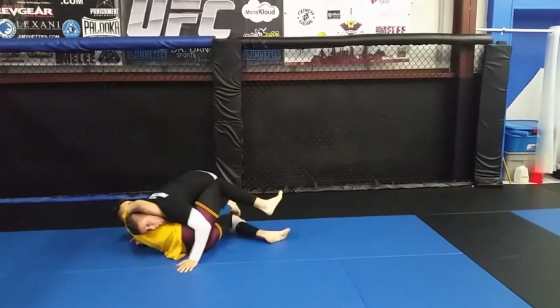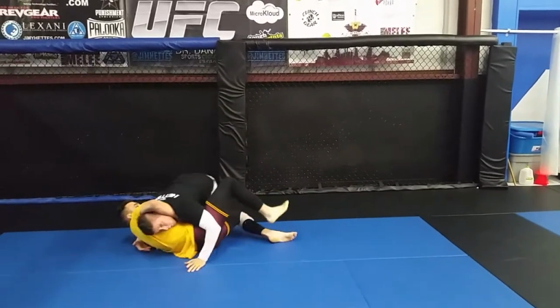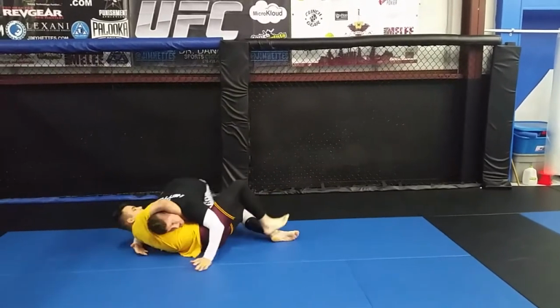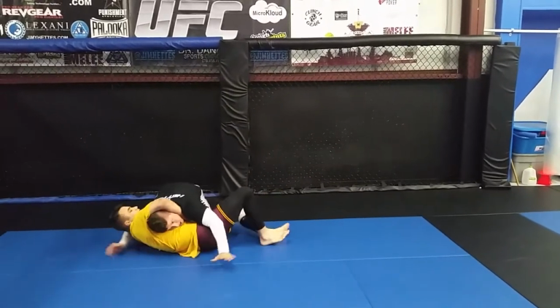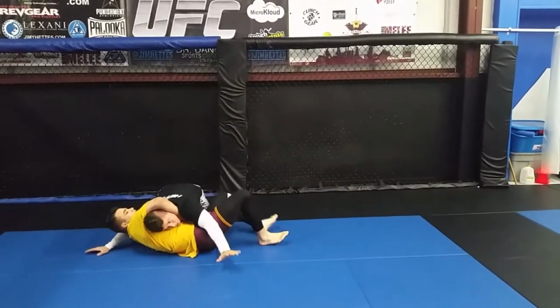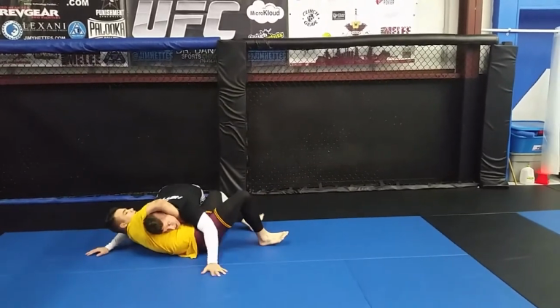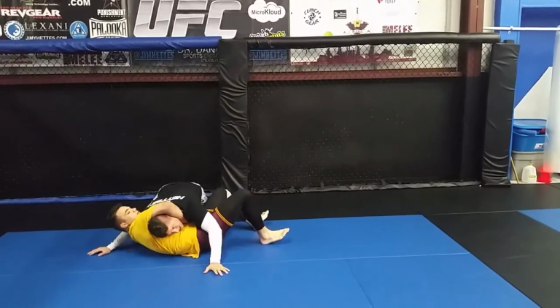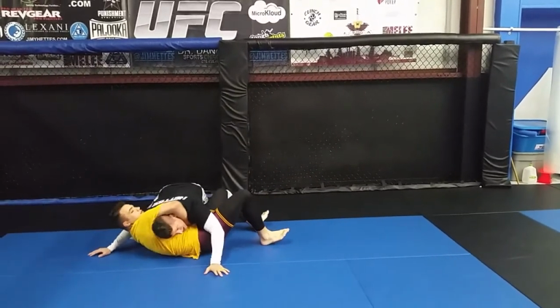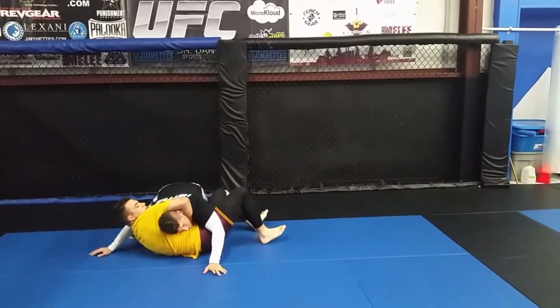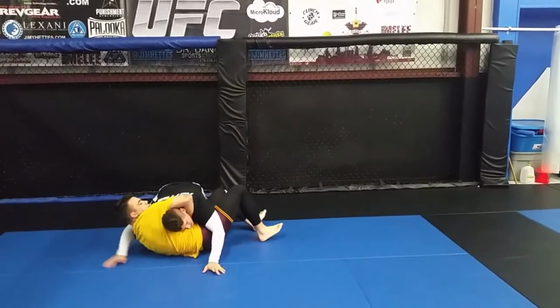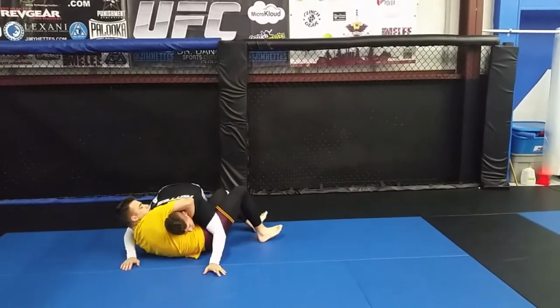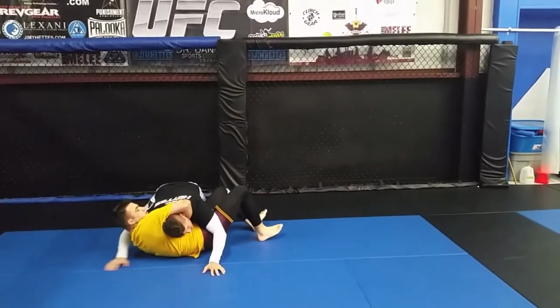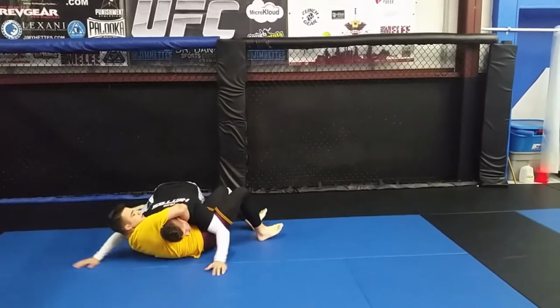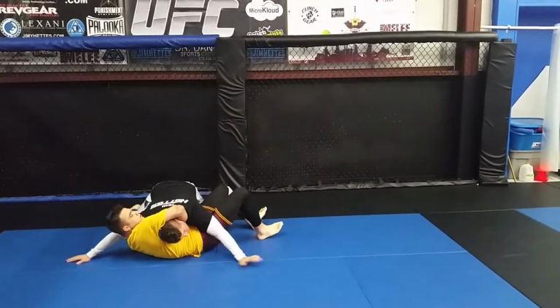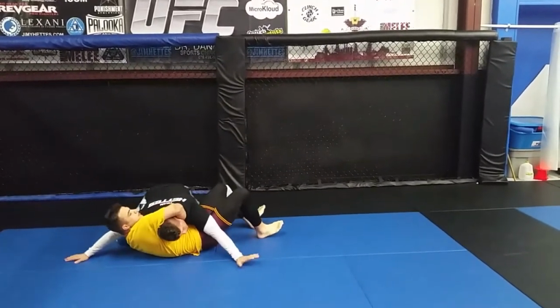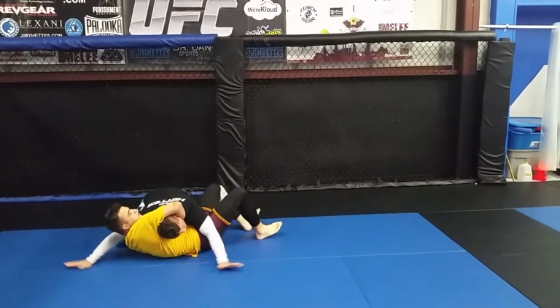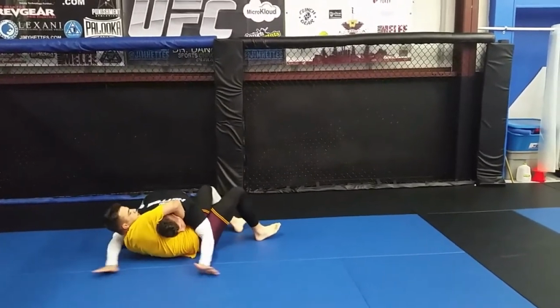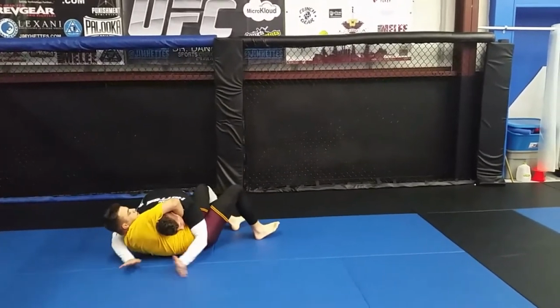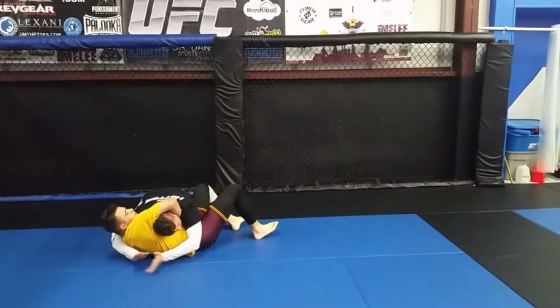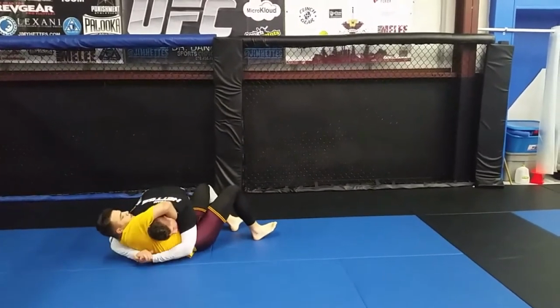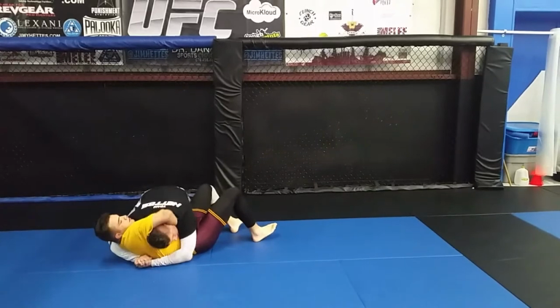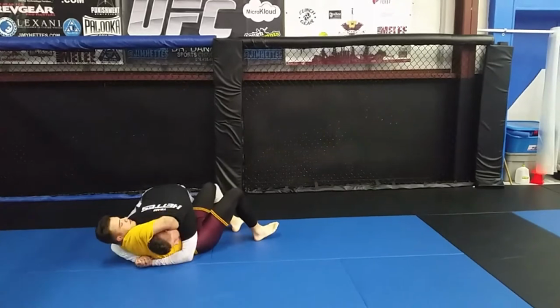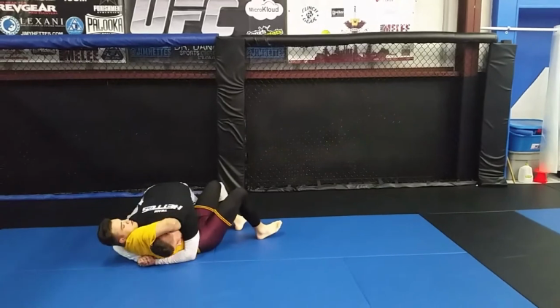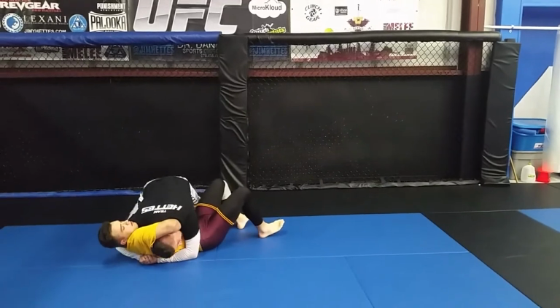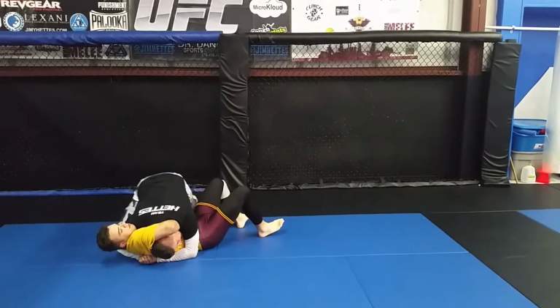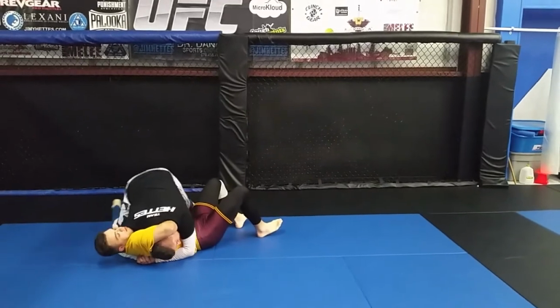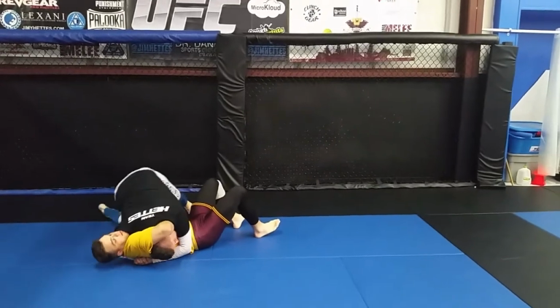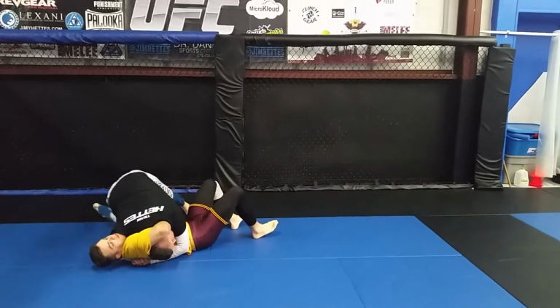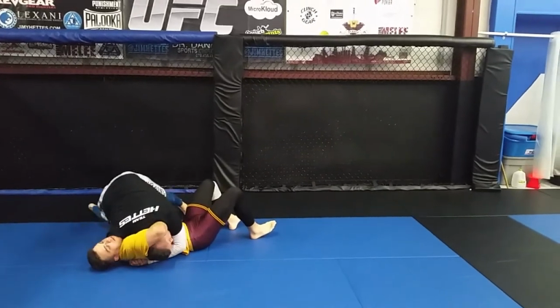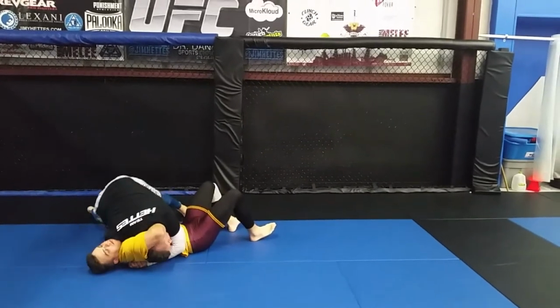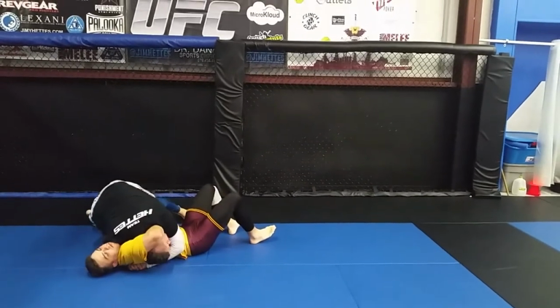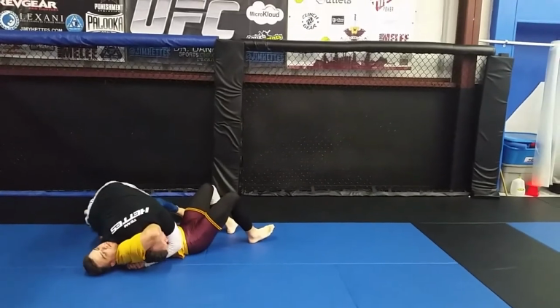Once he holds on, I'm going to hit my St. Pierre choke. Lock my hands. Shoulder down.